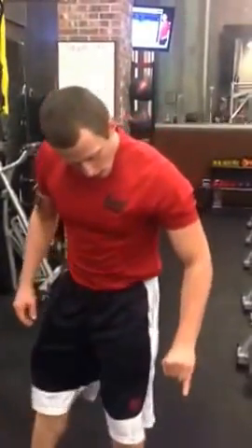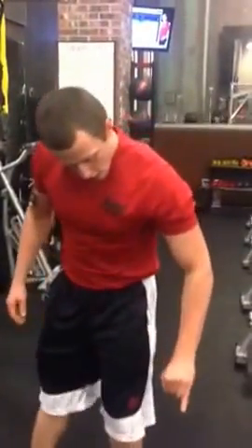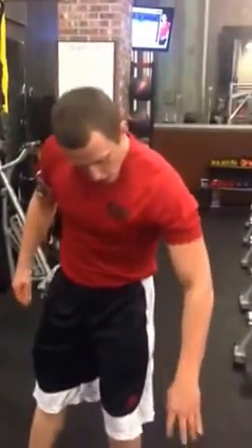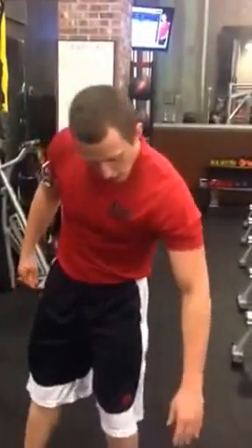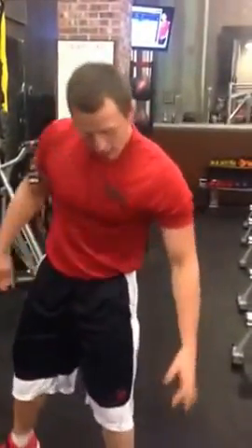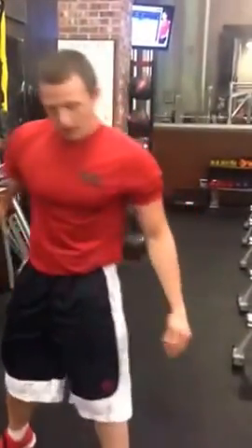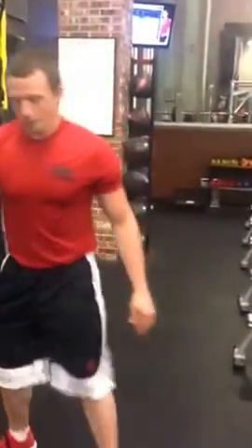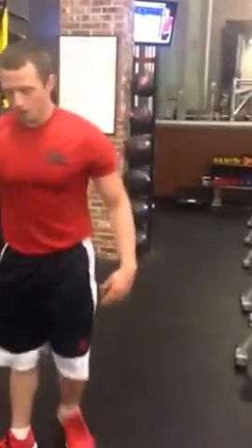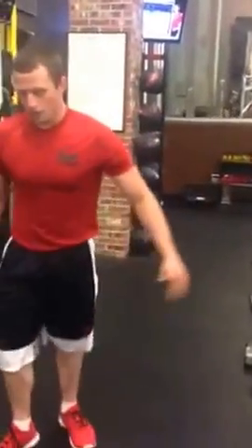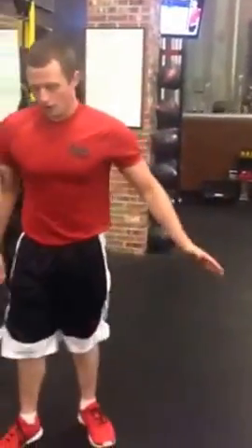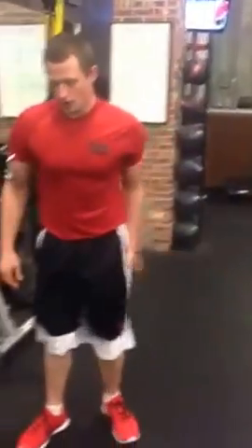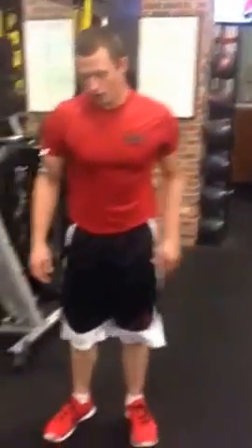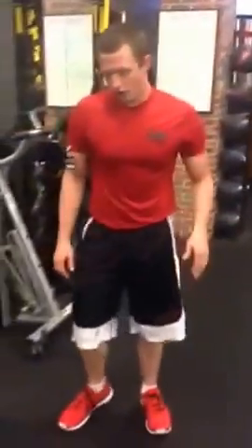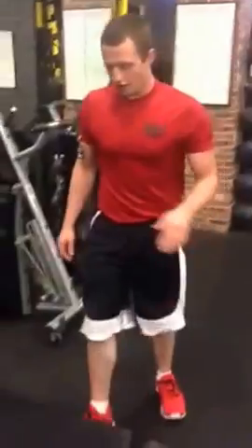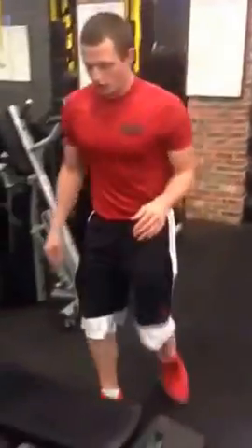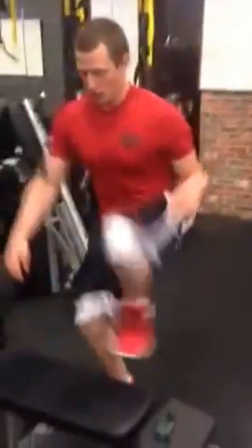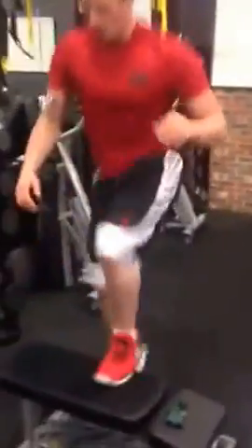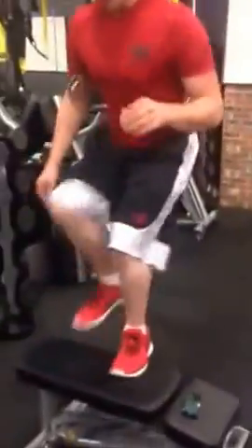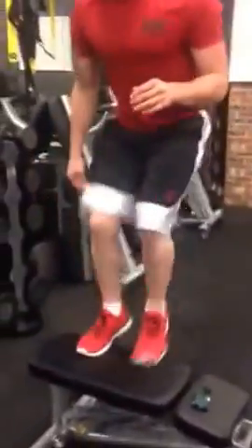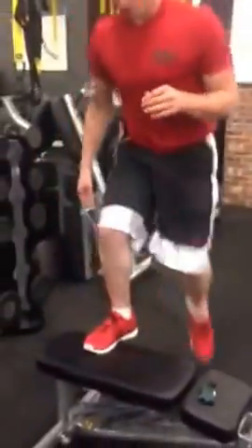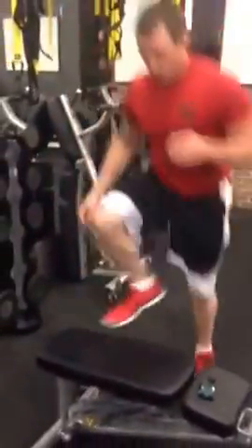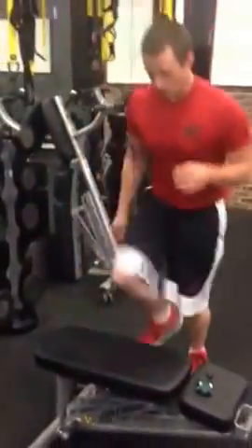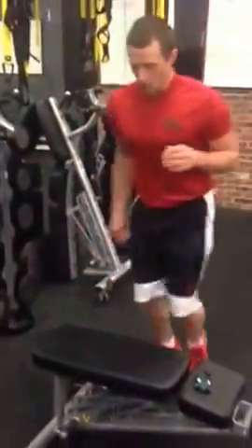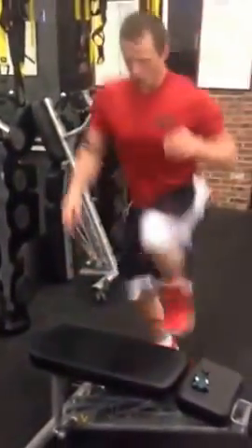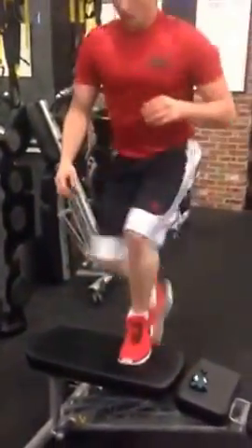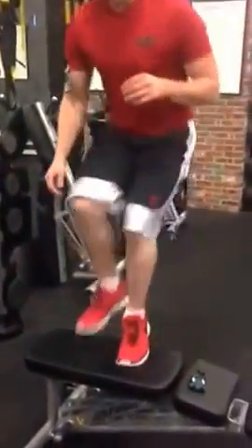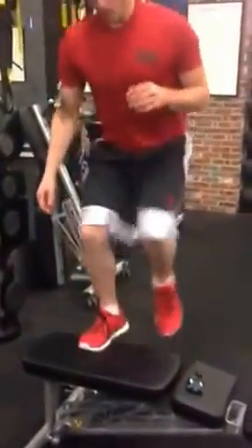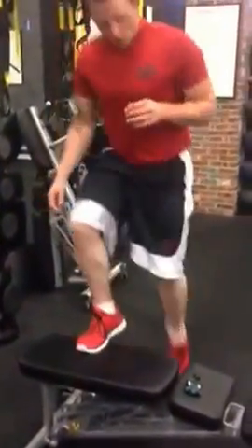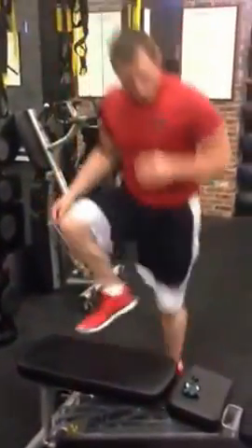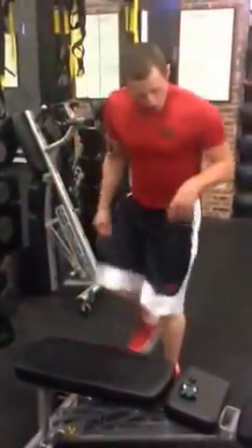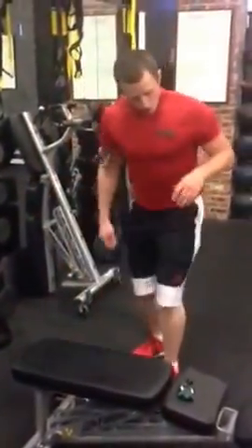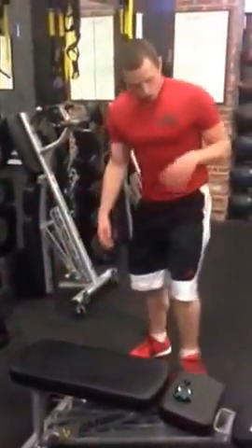After that, step ups again — now we're going to start with your left foot. Same thing: one, two.